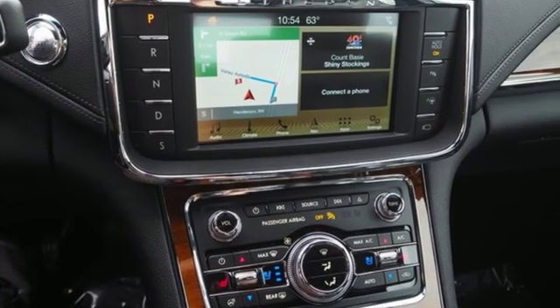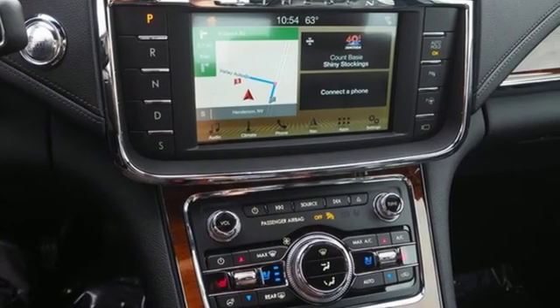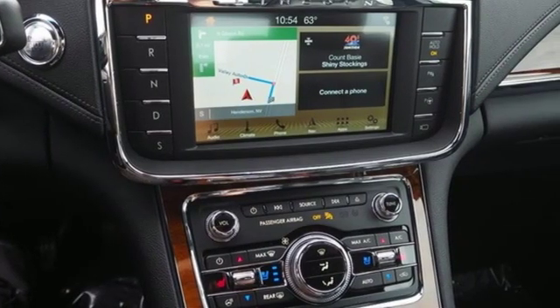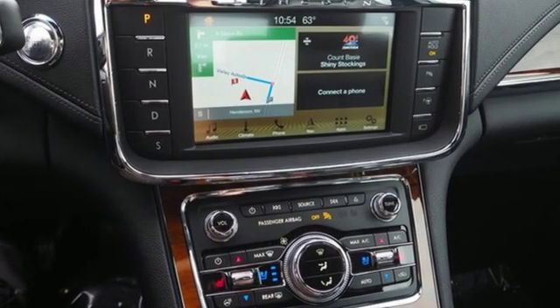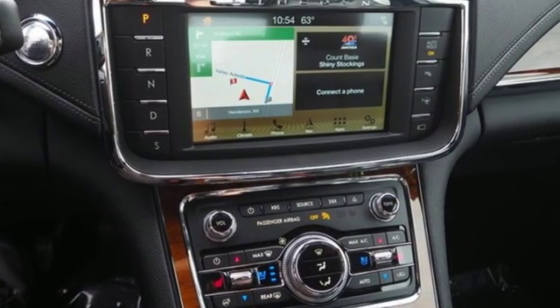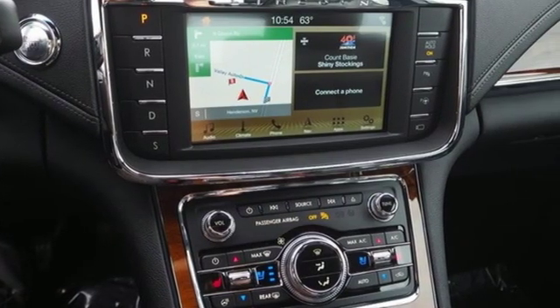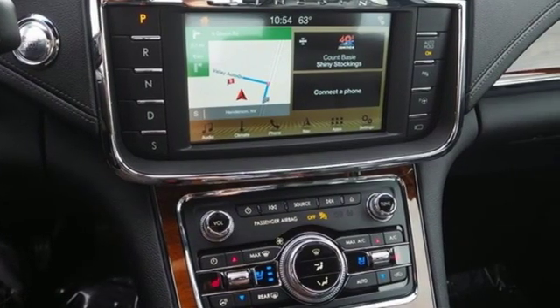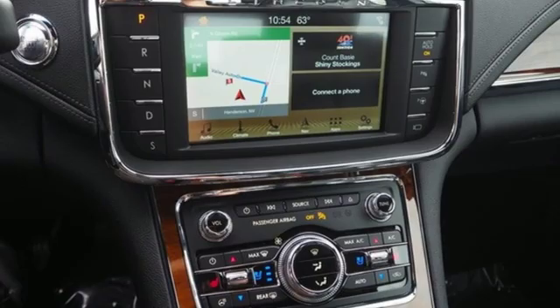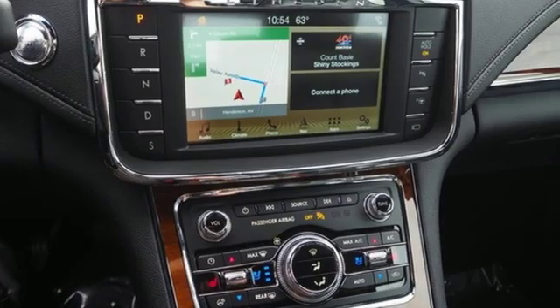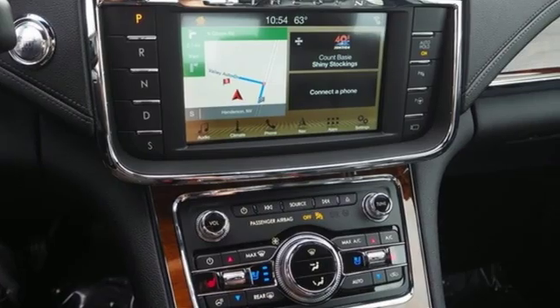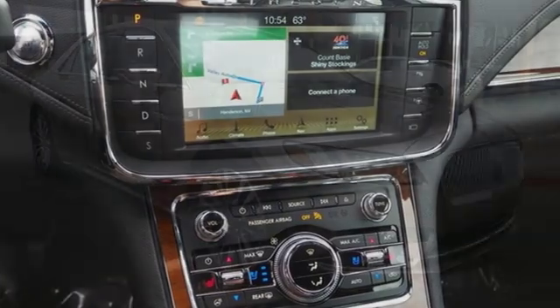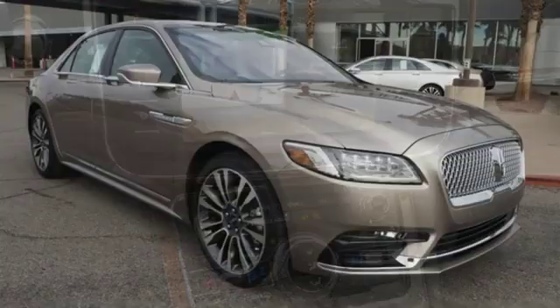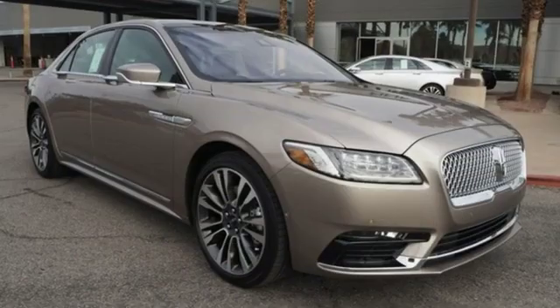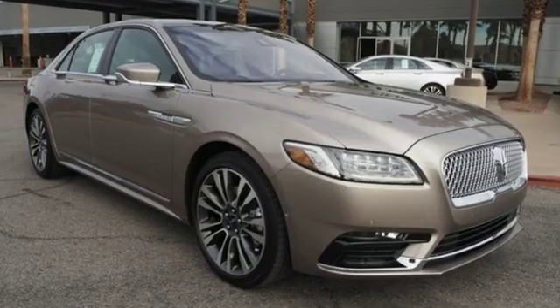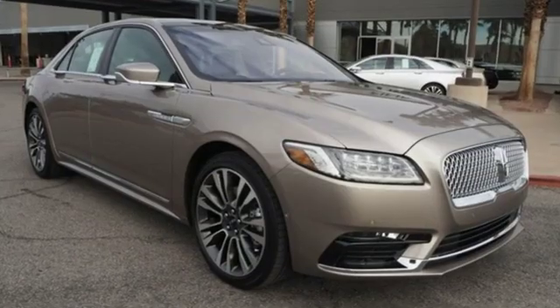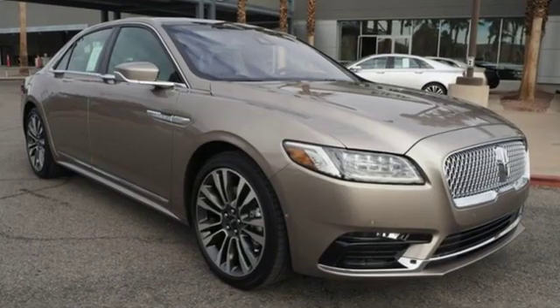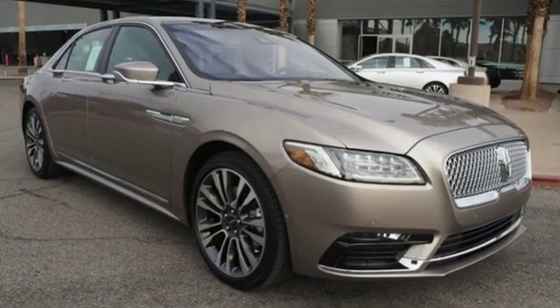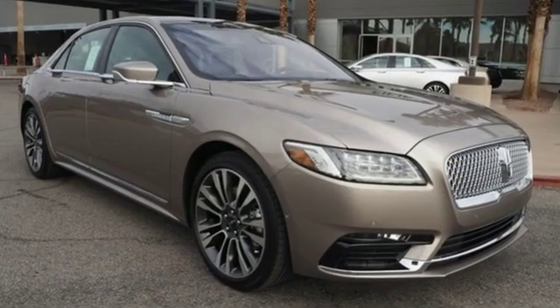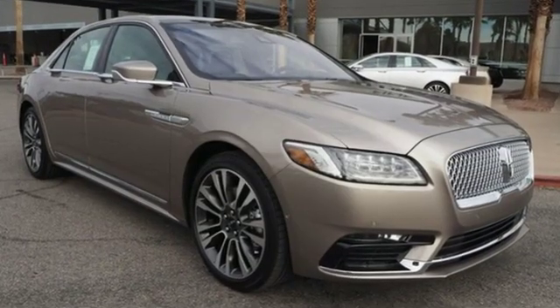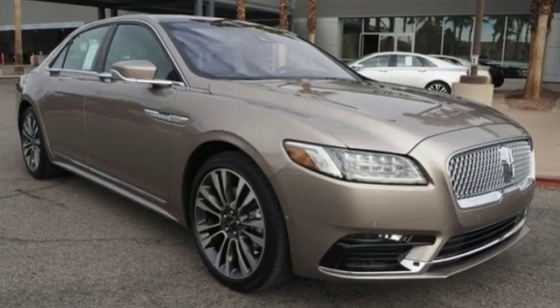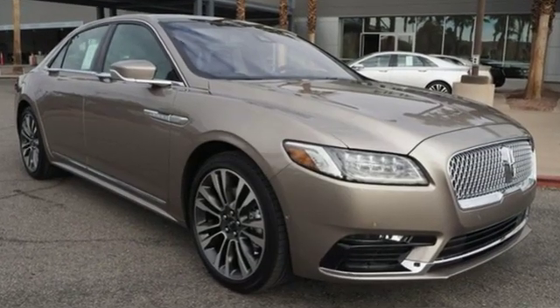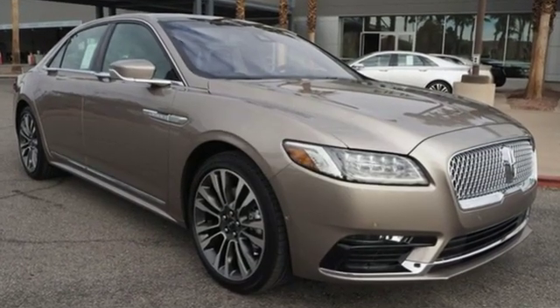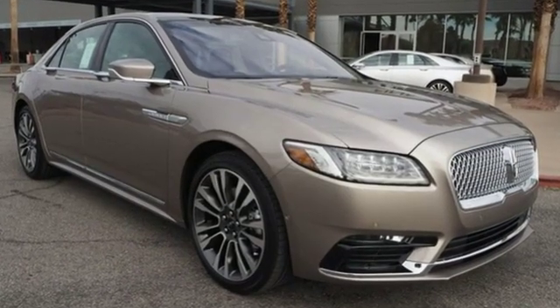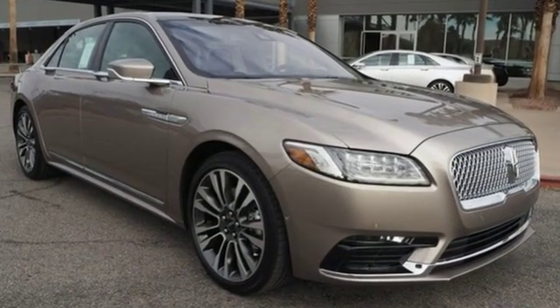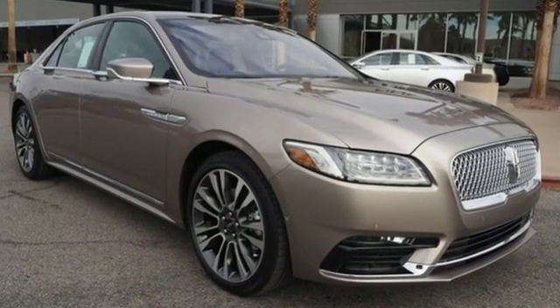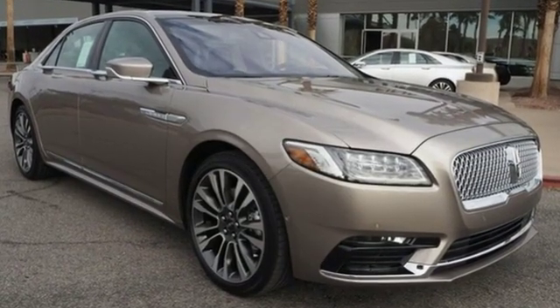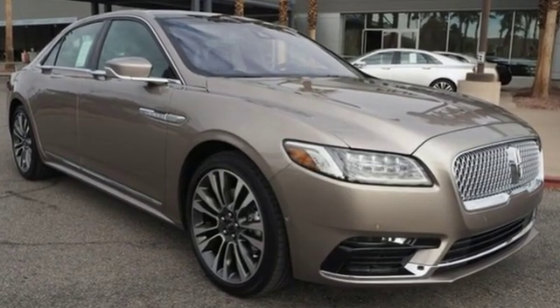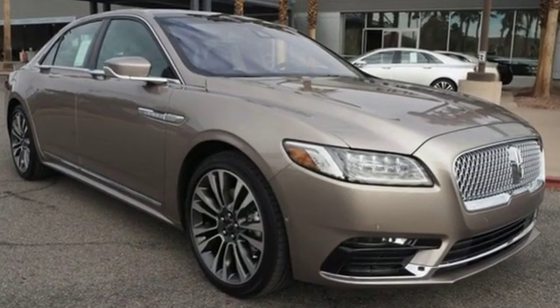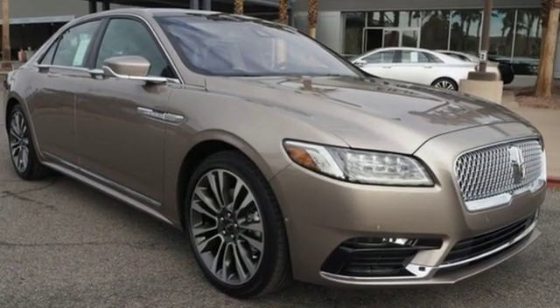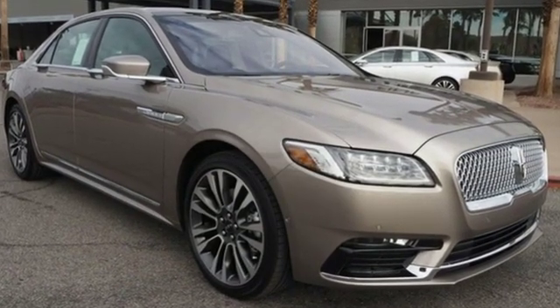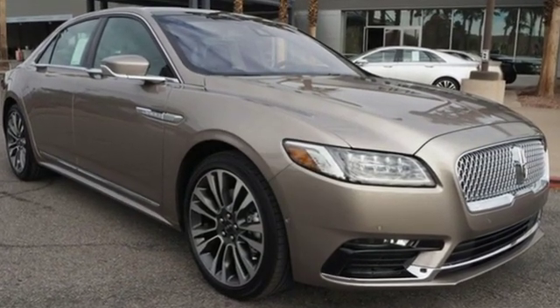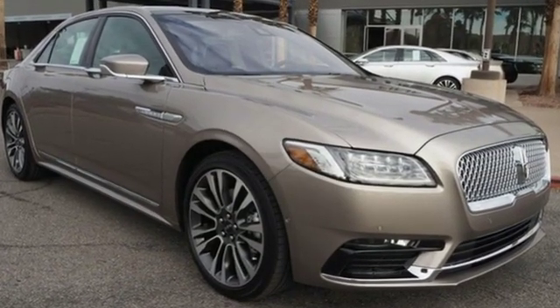Lincoln — luxury accommodations for your everyday. You need to drive it to believe it. See it for yourself today.